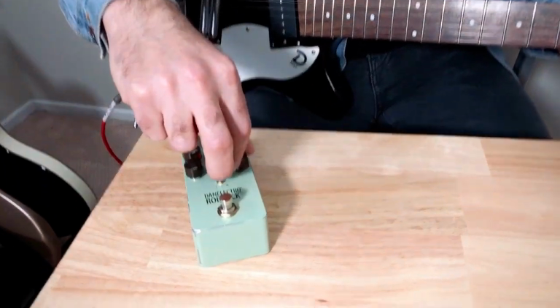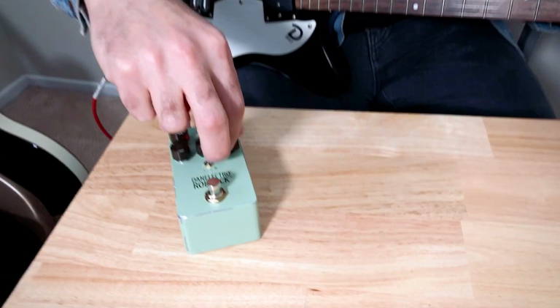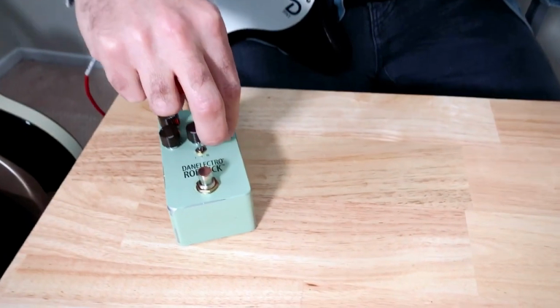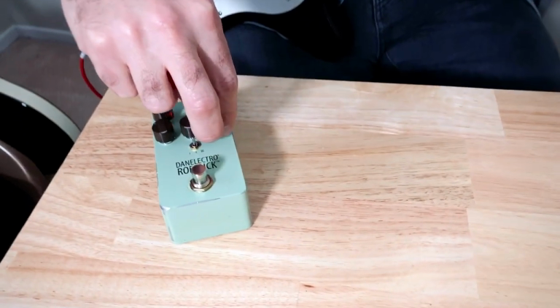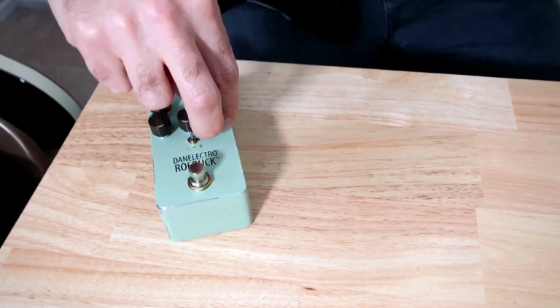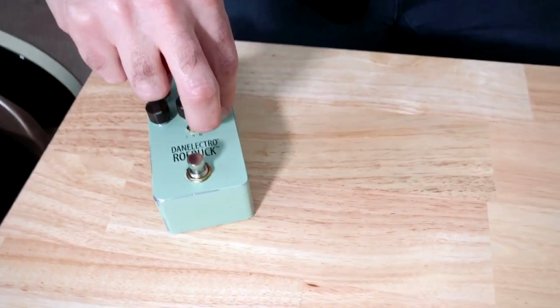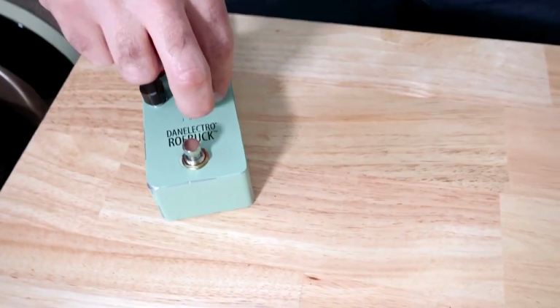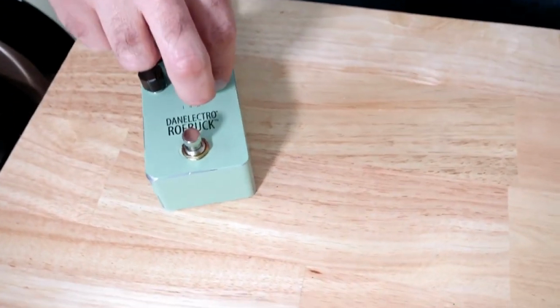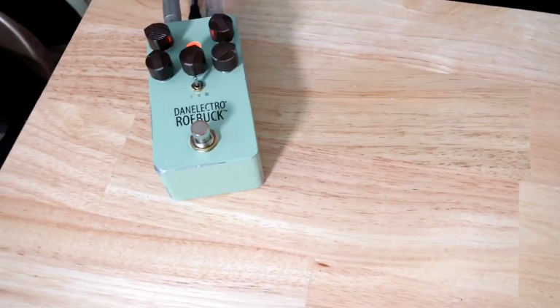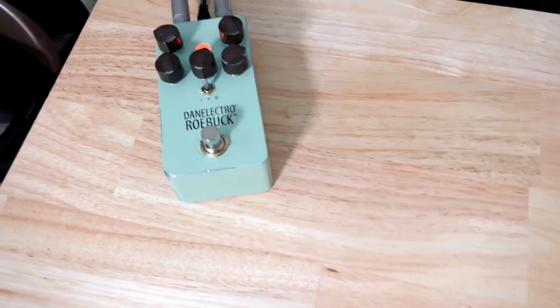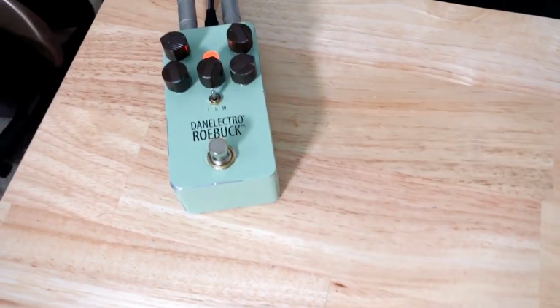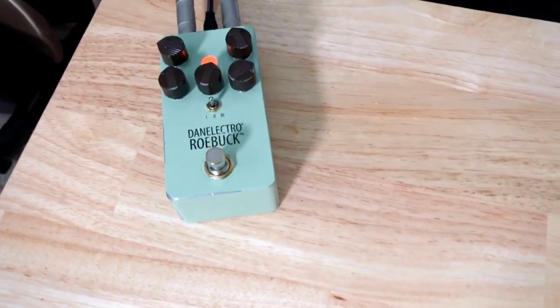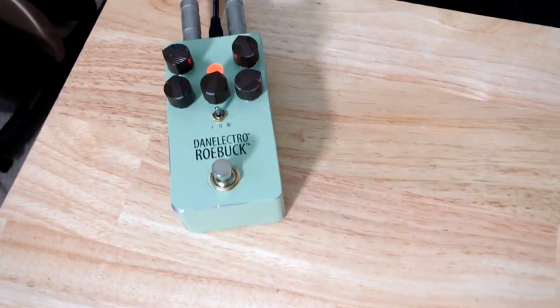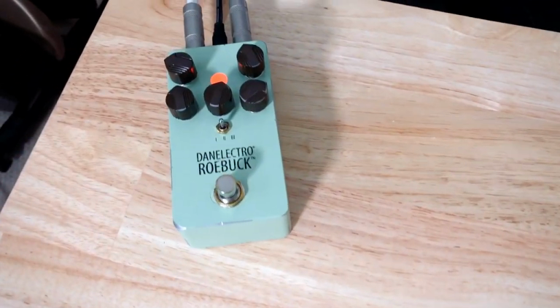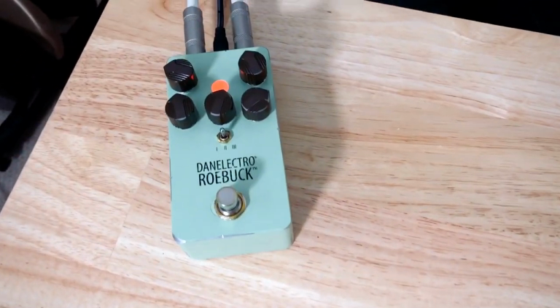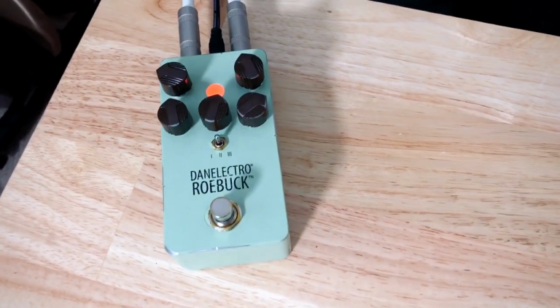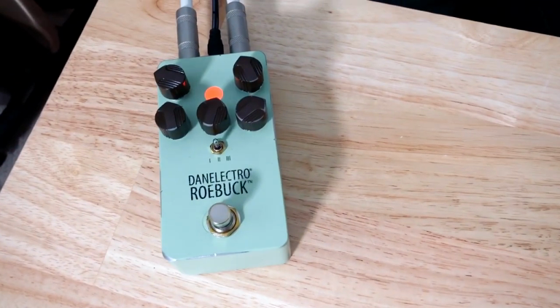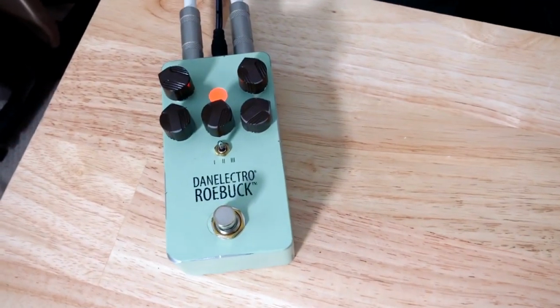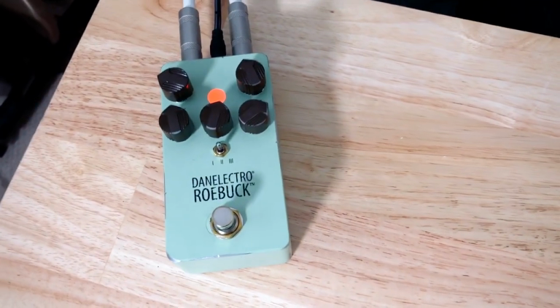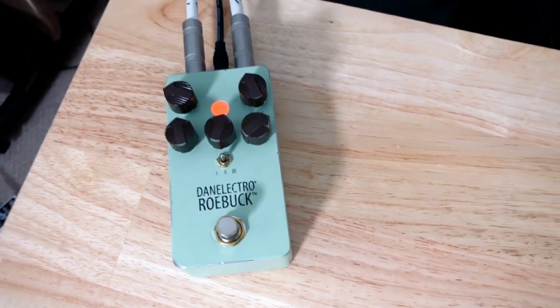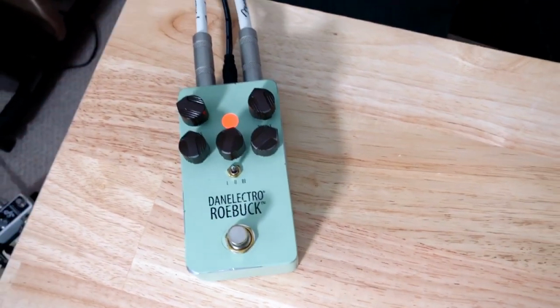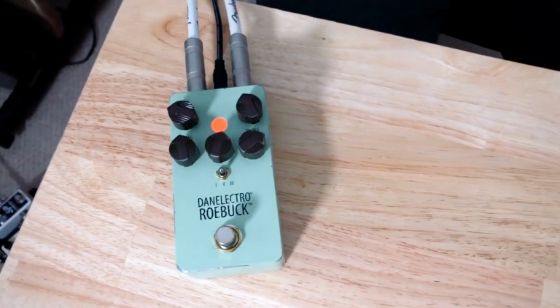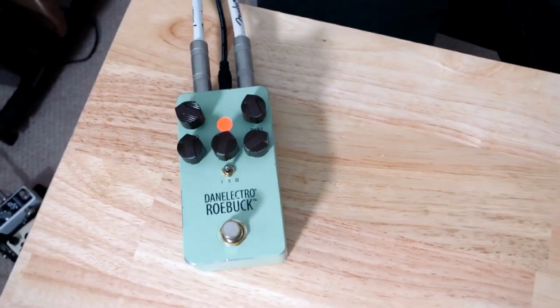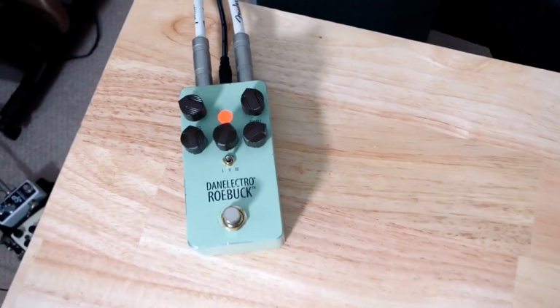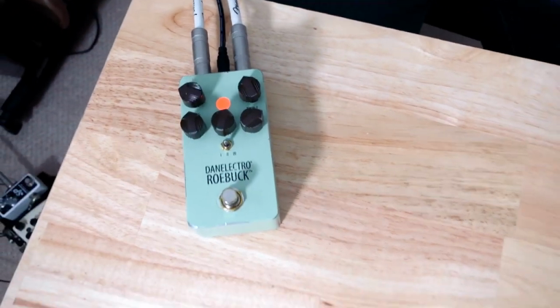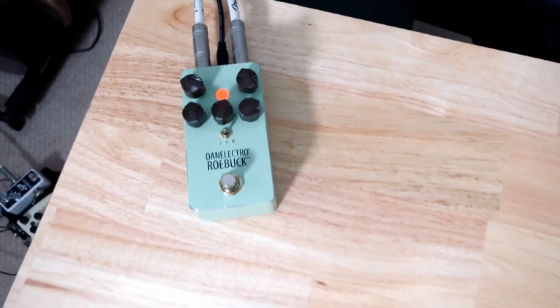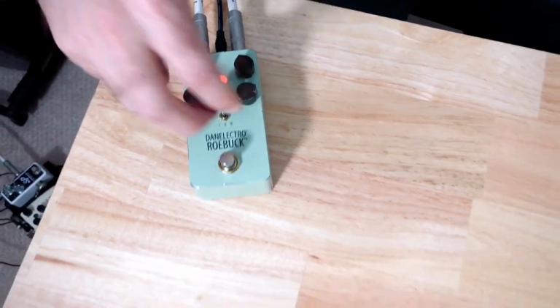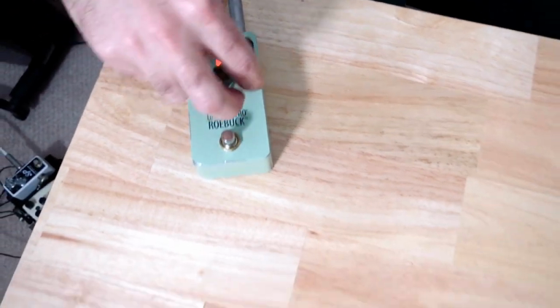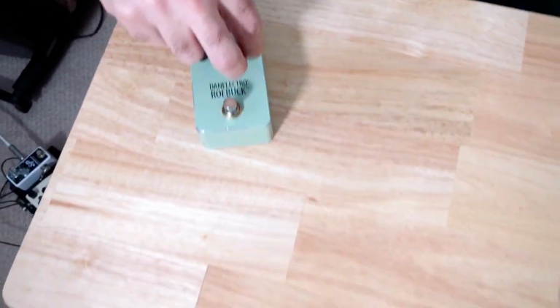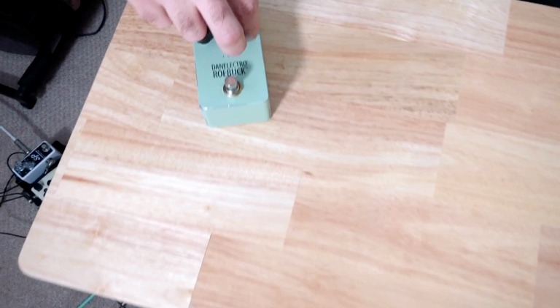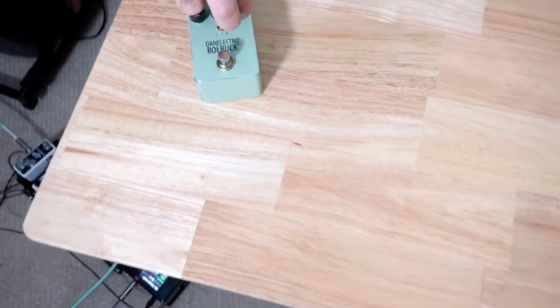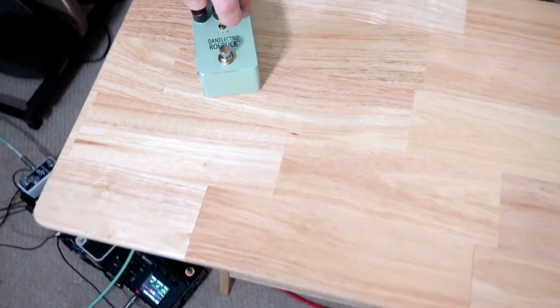You can sculpt the EQ a little bit, add some highs — got a little more jangle.